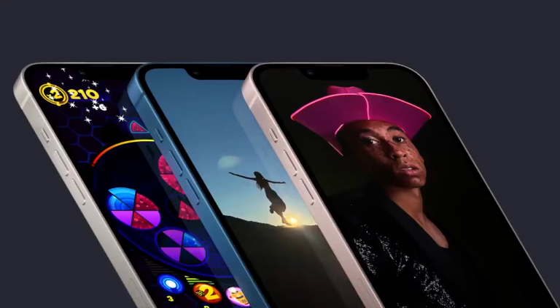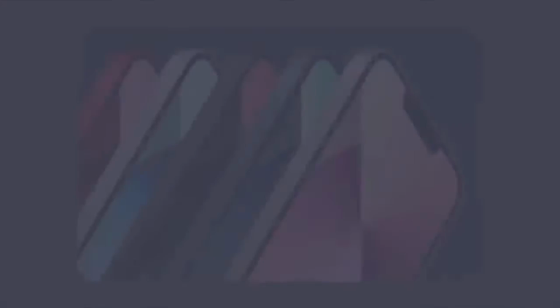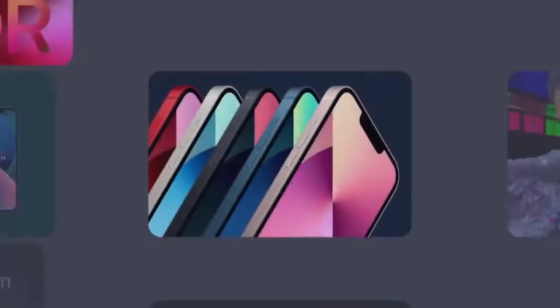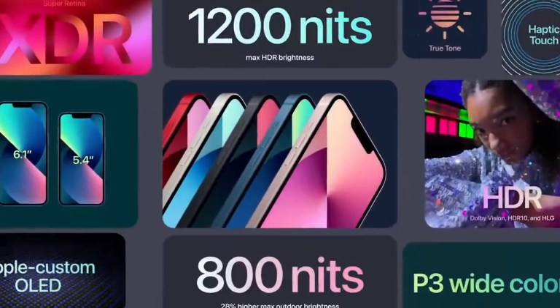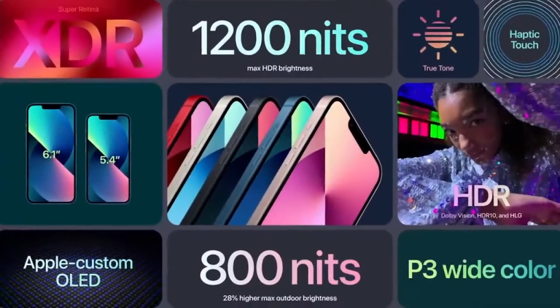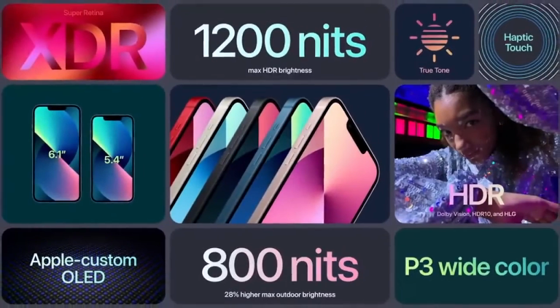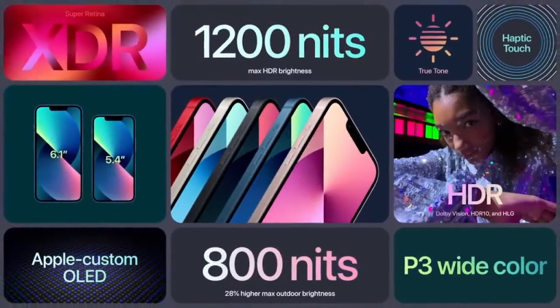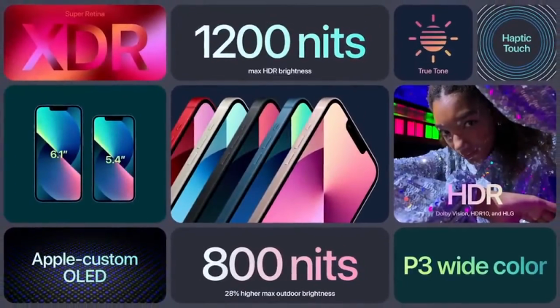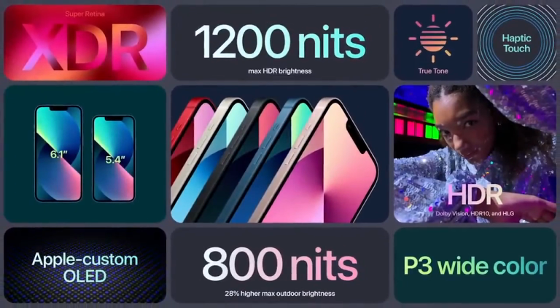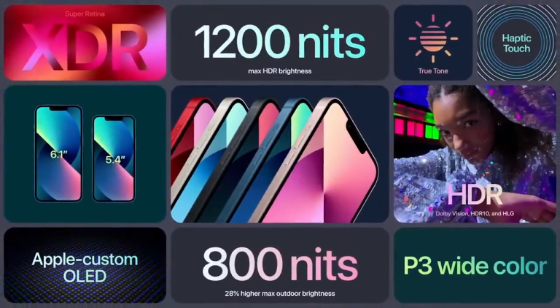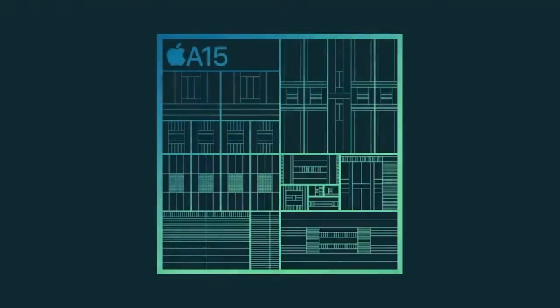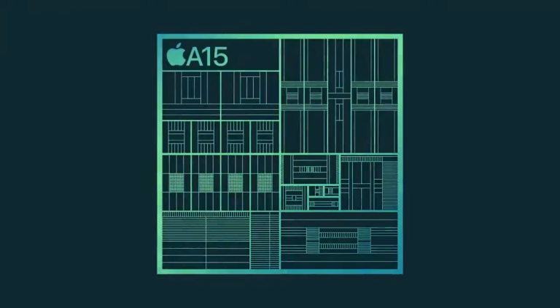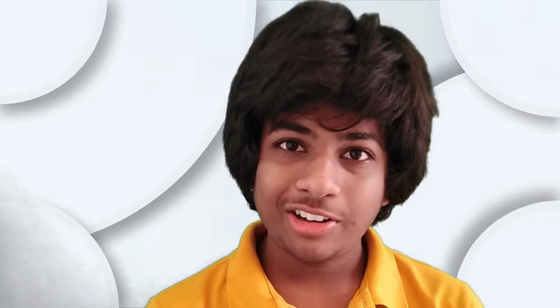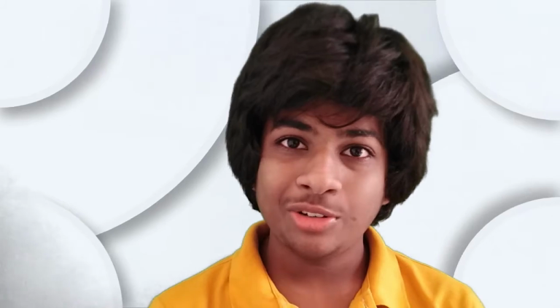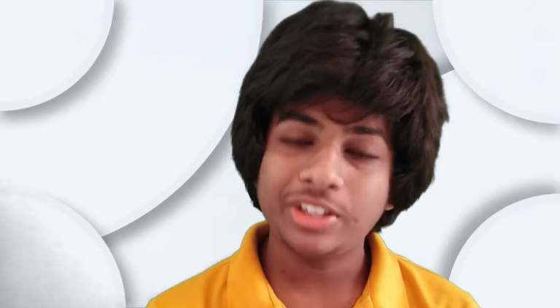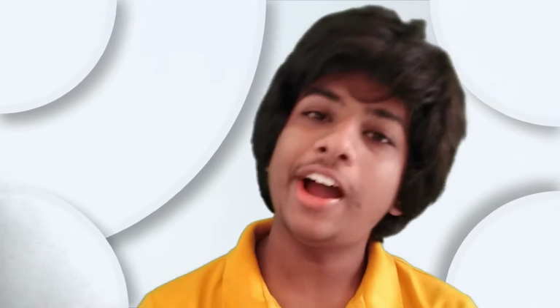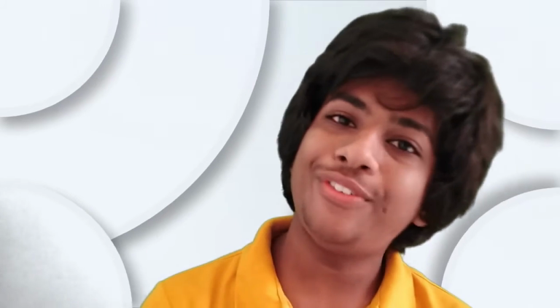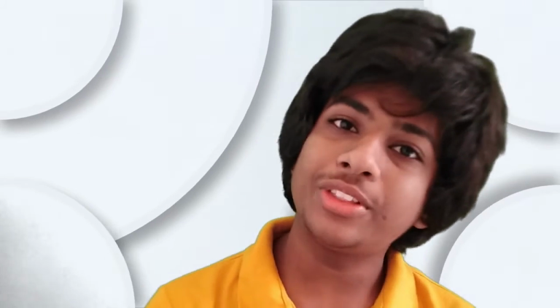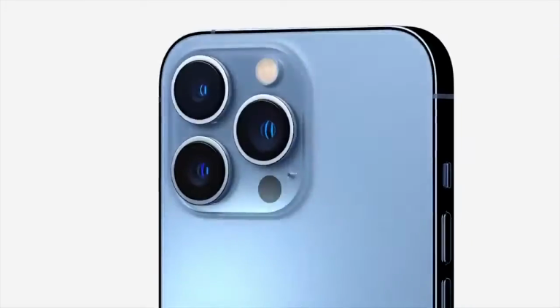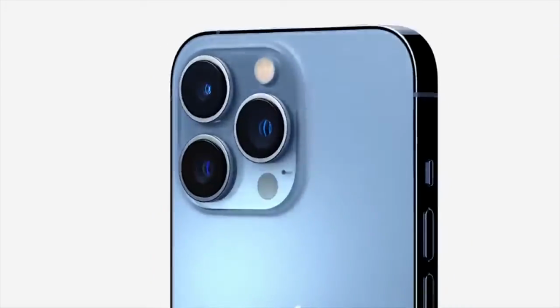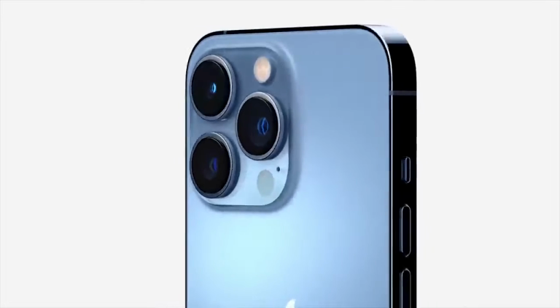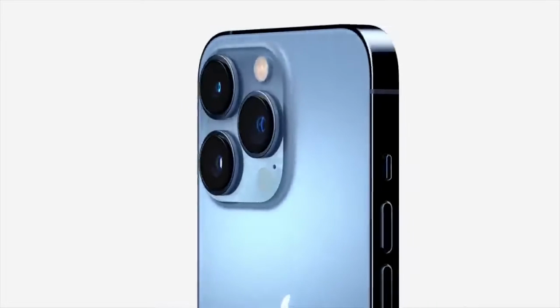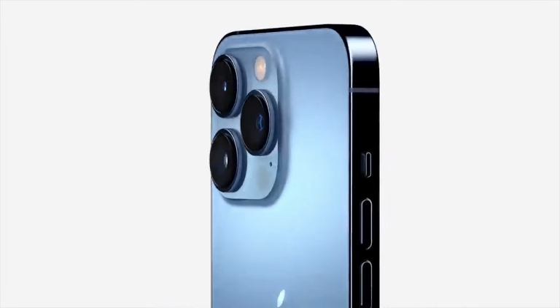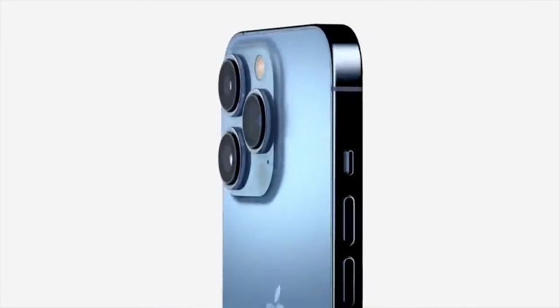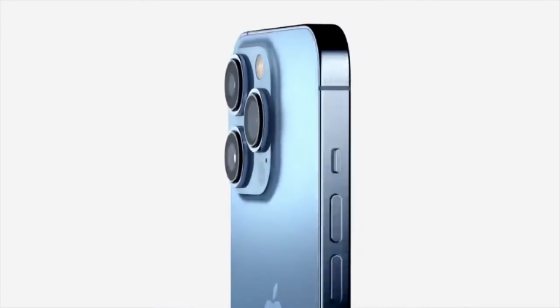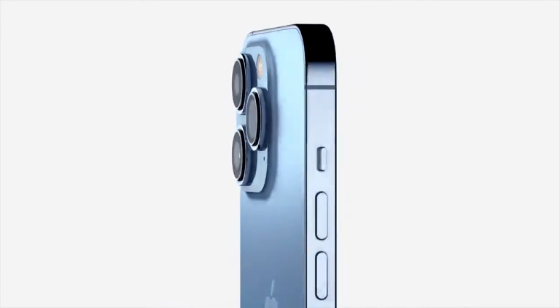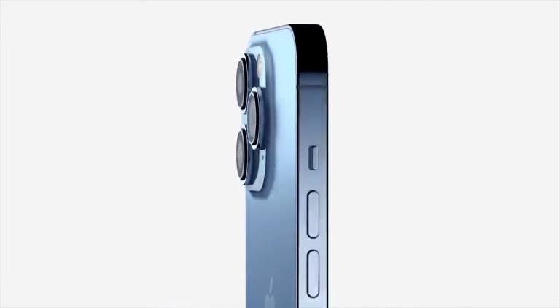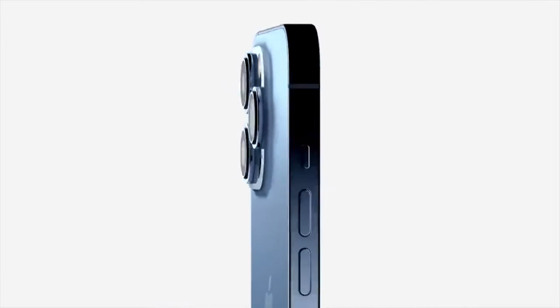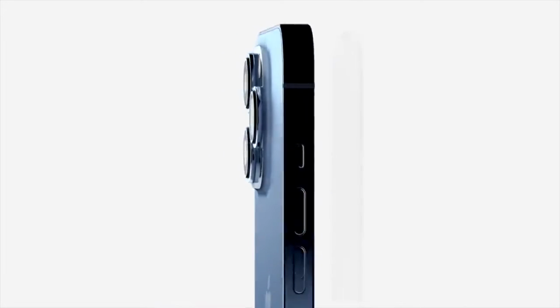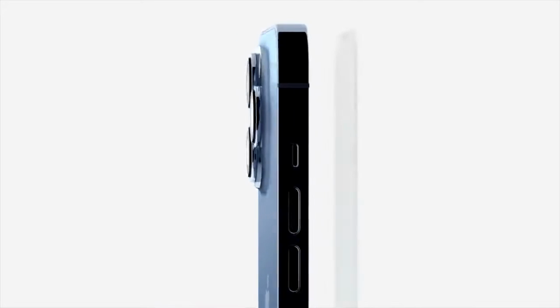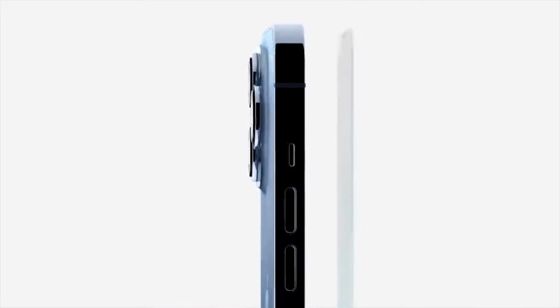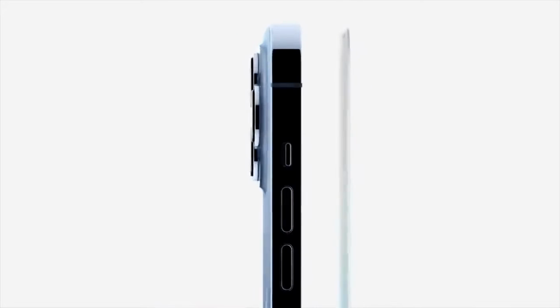Then as usual, they introduced the iPhone 13 Pro and iPhone 13 Pro Max.